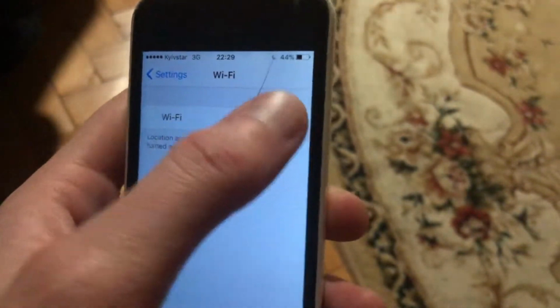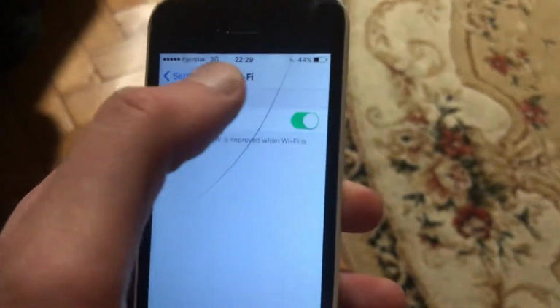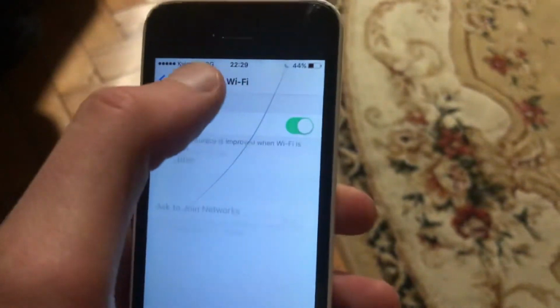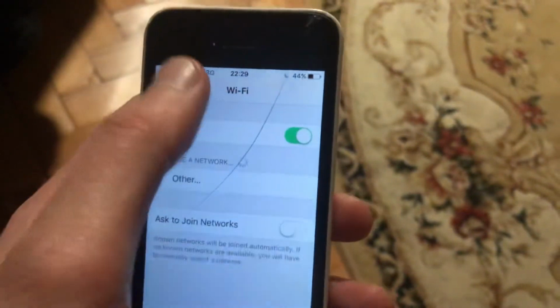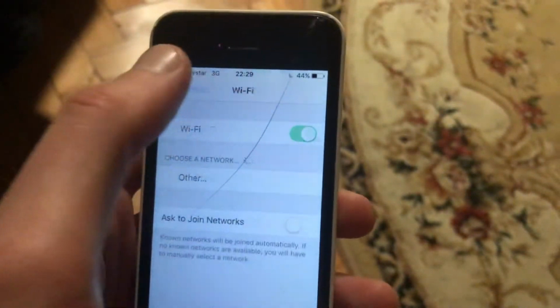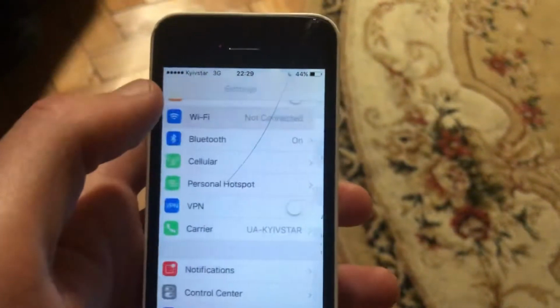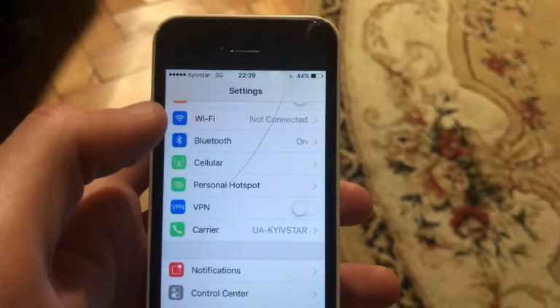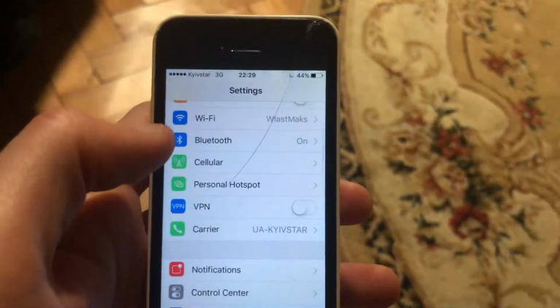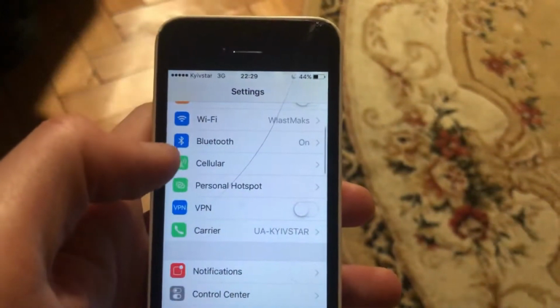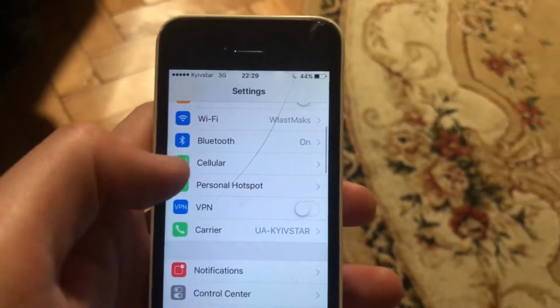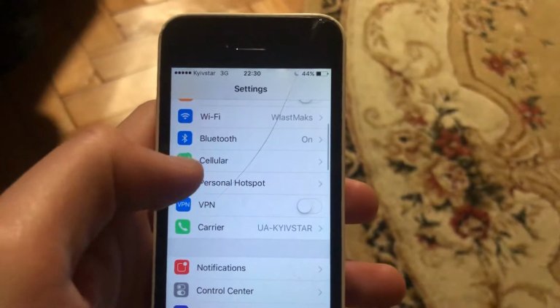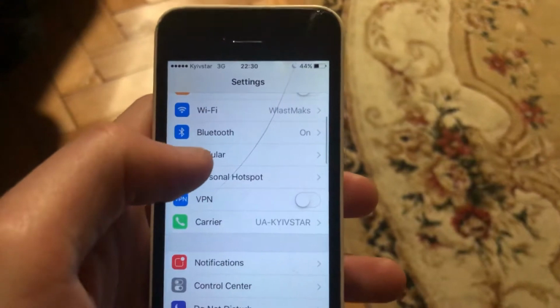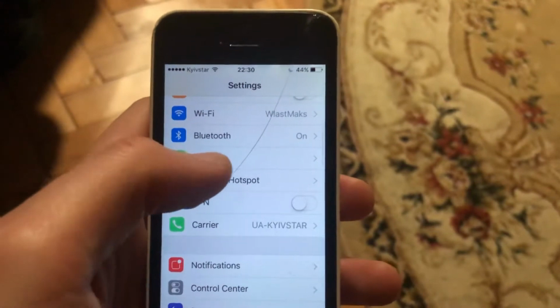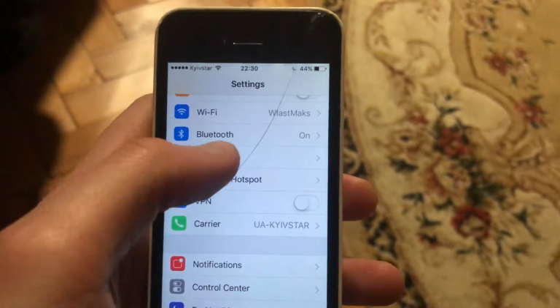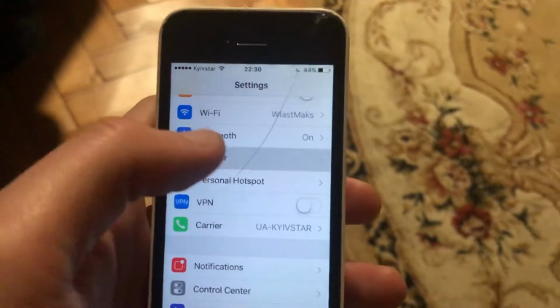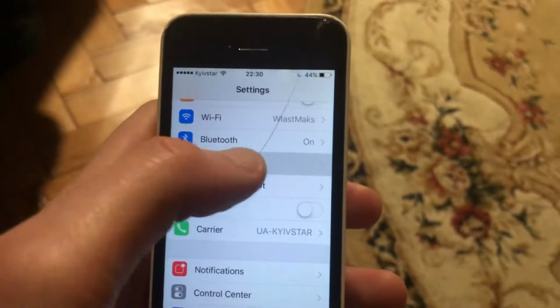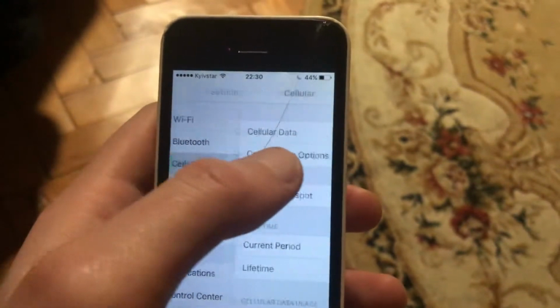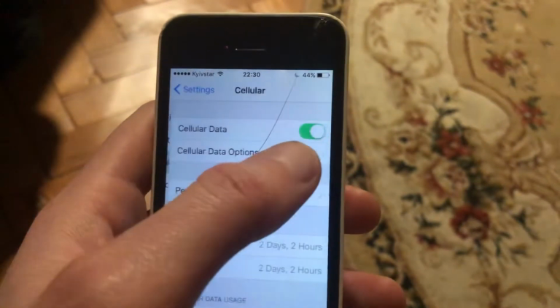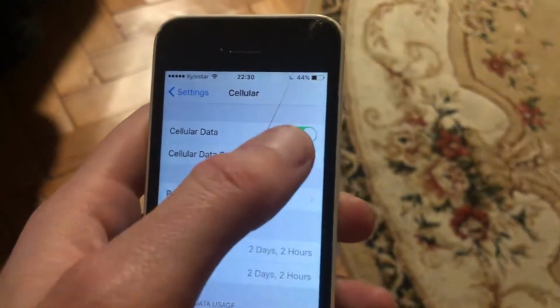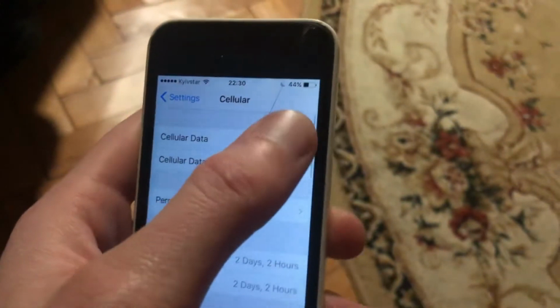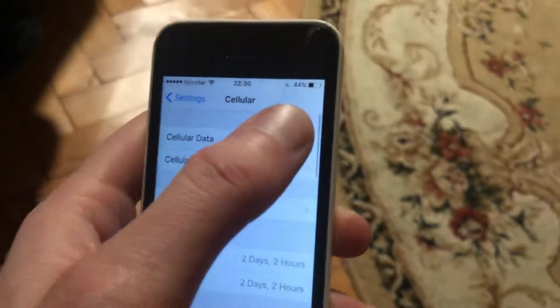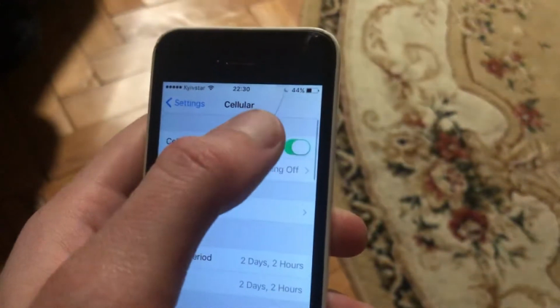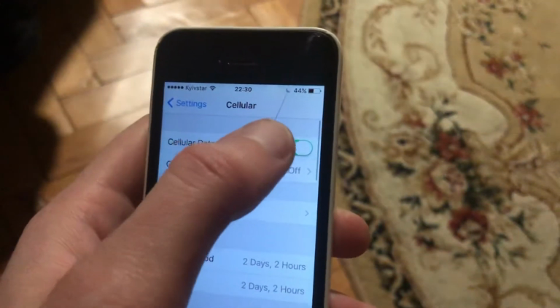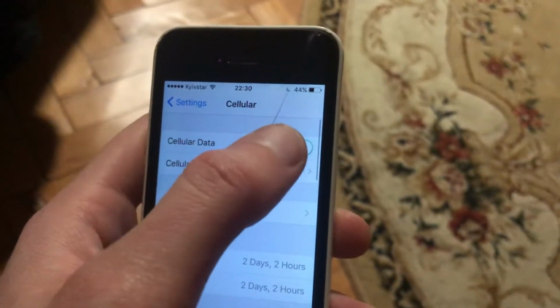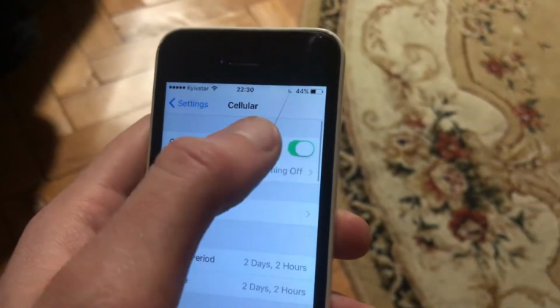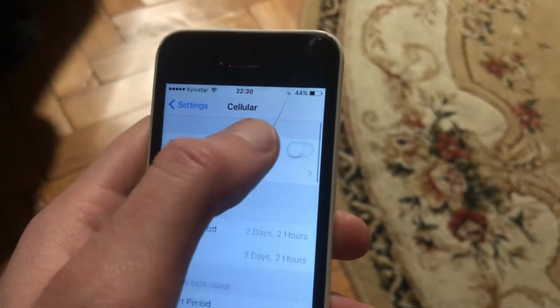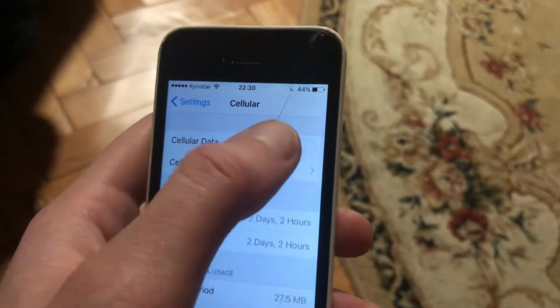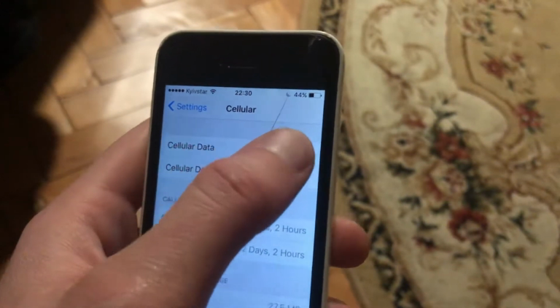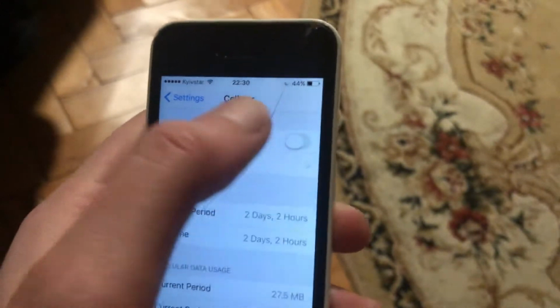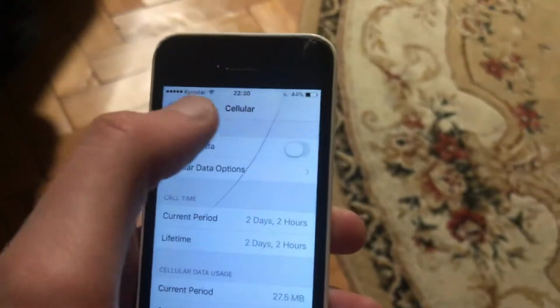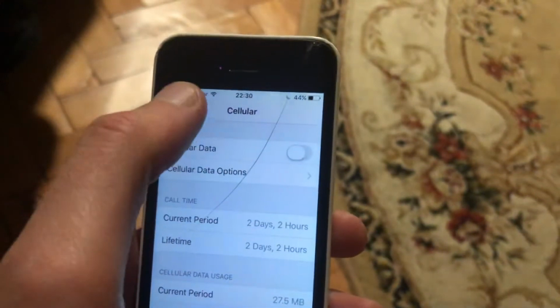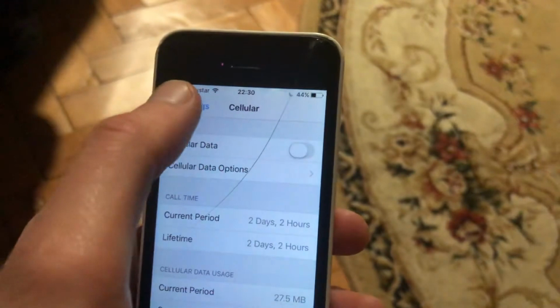If you use cellular data, open cellular data and try turning it off and turning it on again.